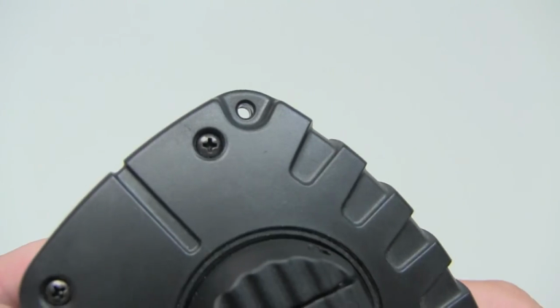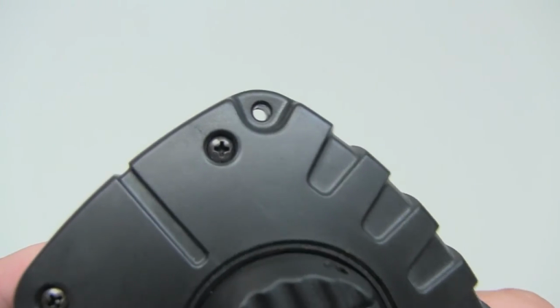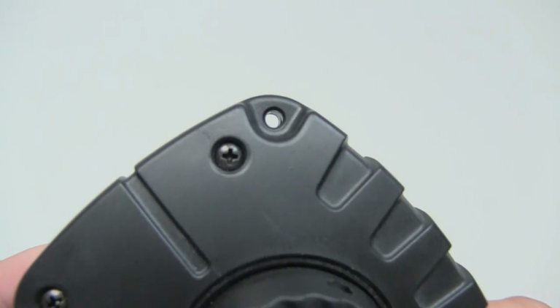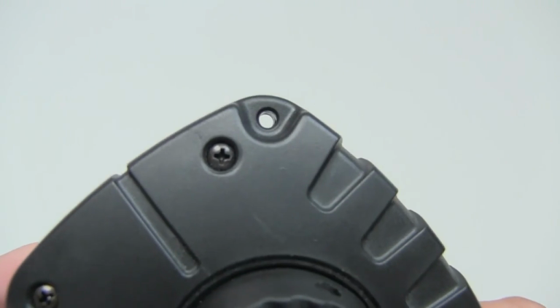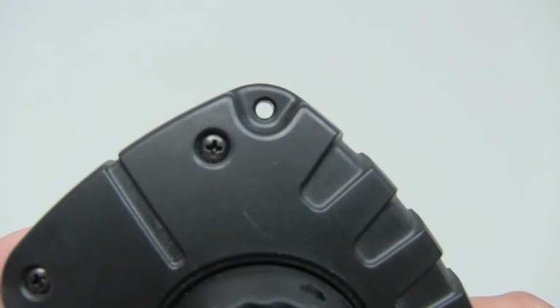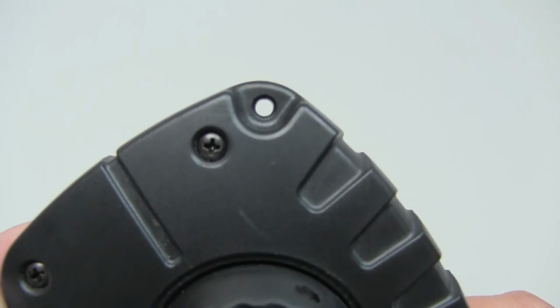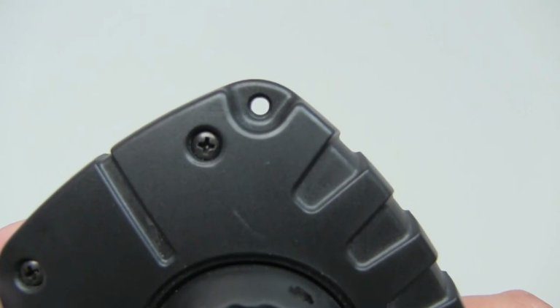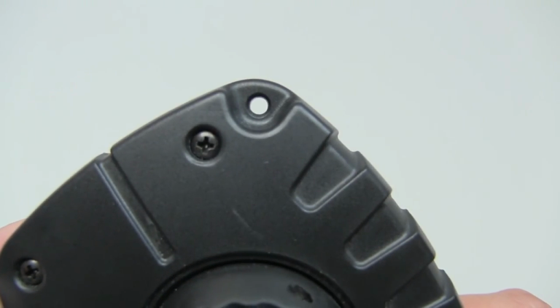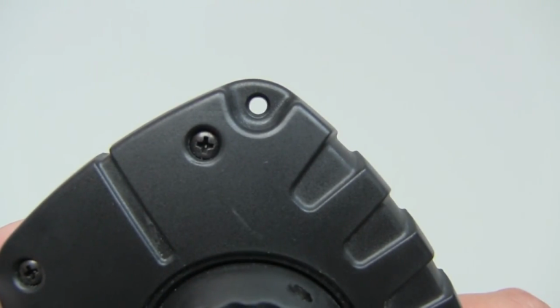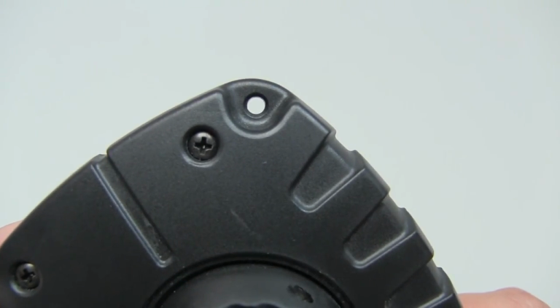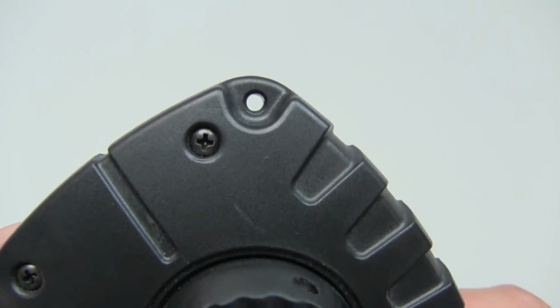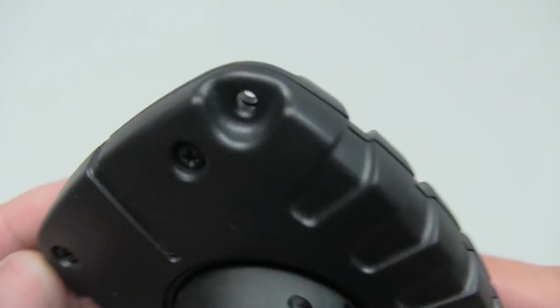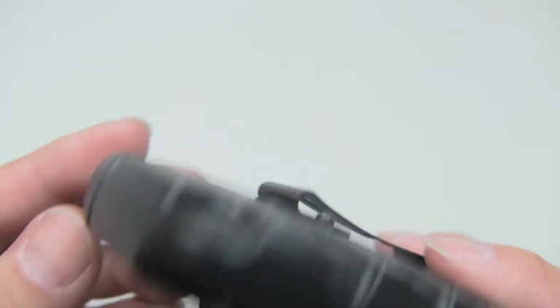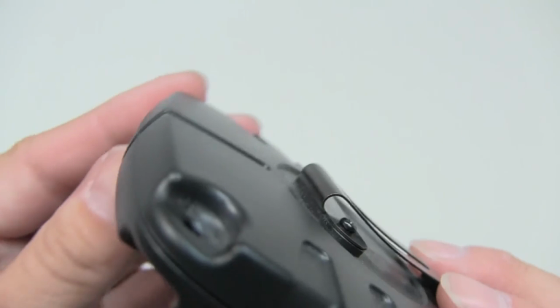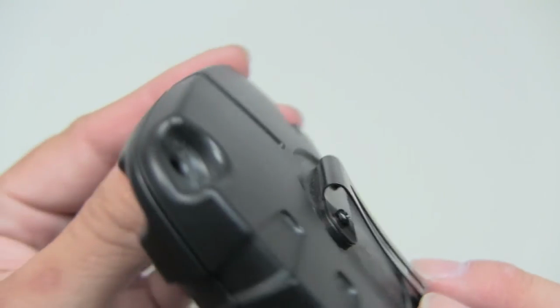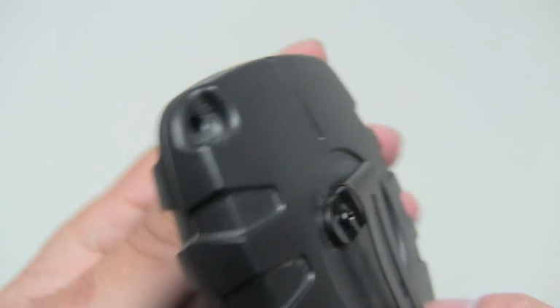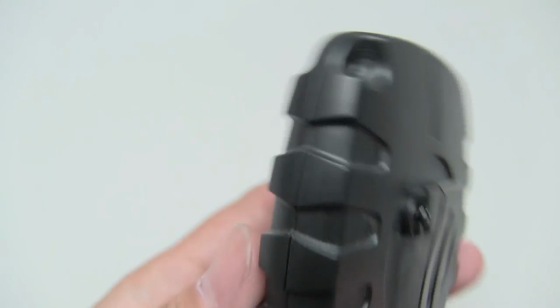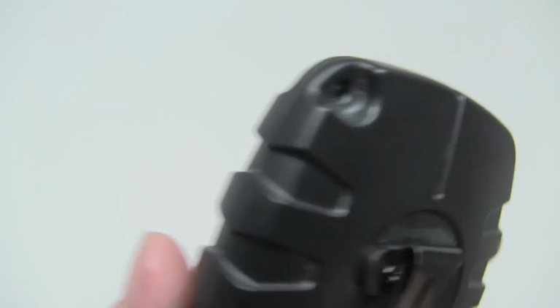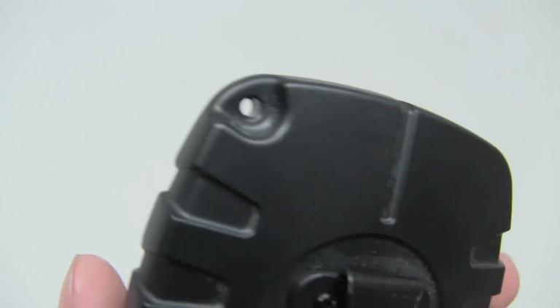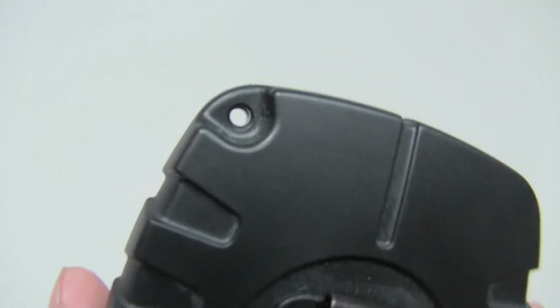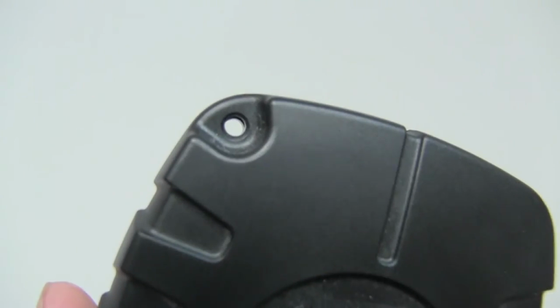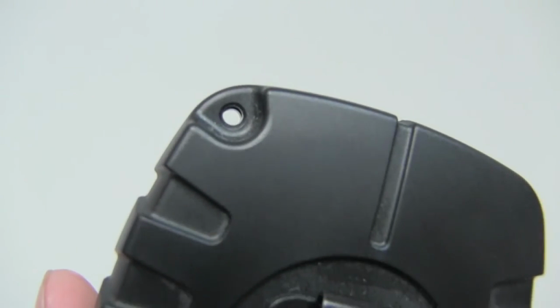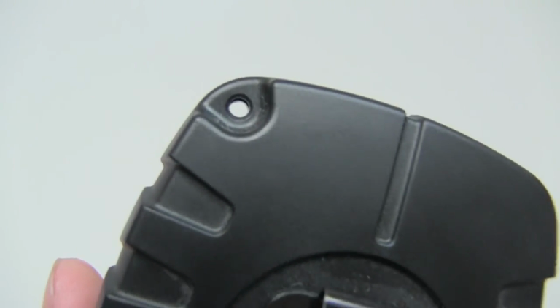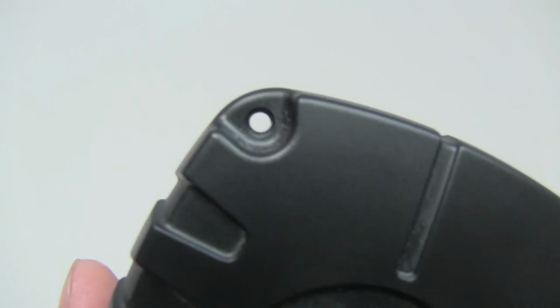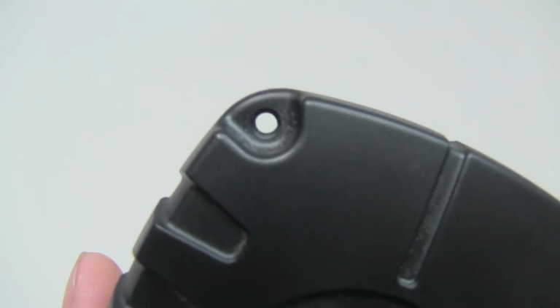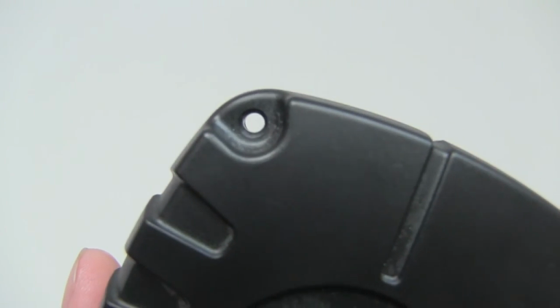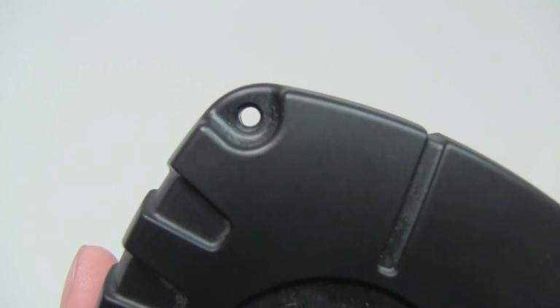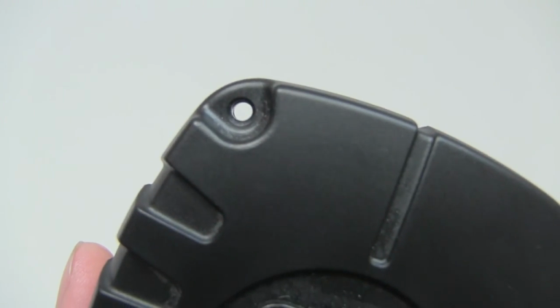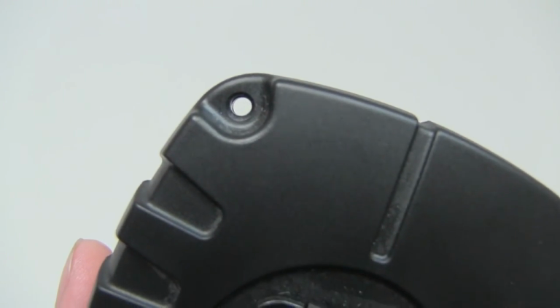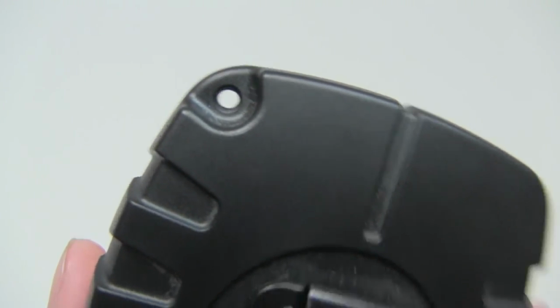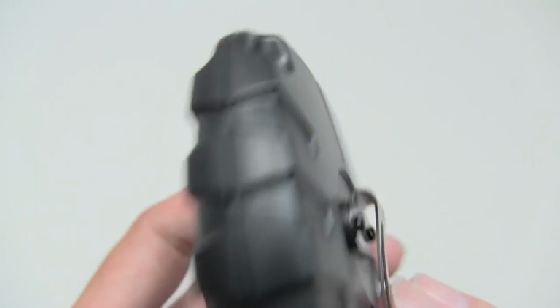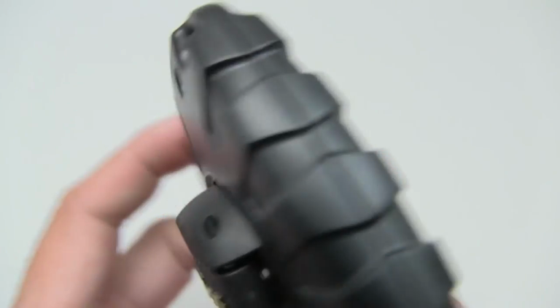In one of the top corners is an open hole. You can run a small cord through it and use it to tie some sort of rope to the device.